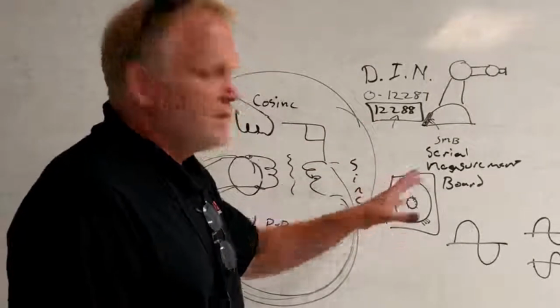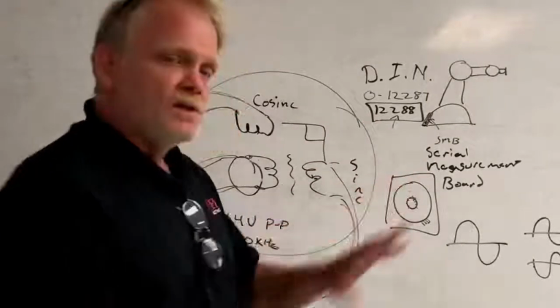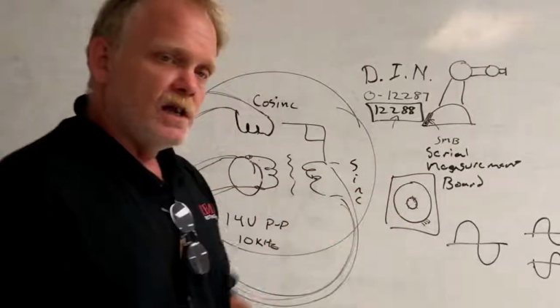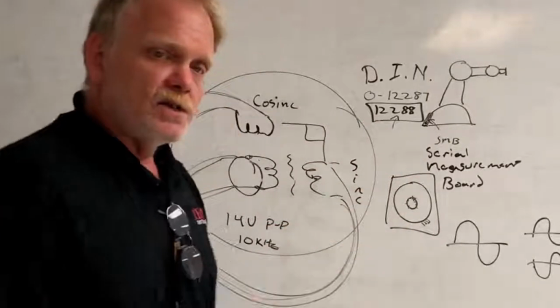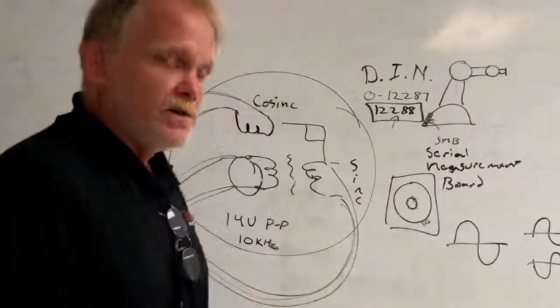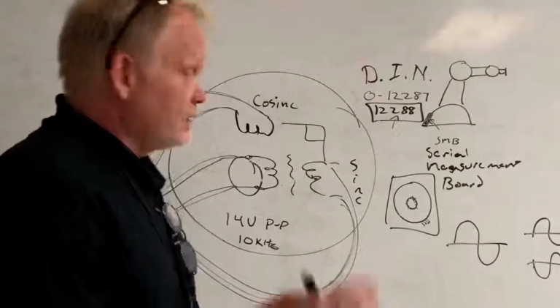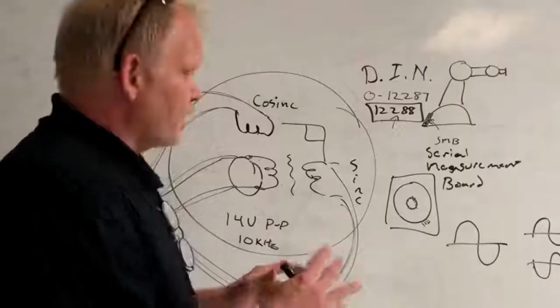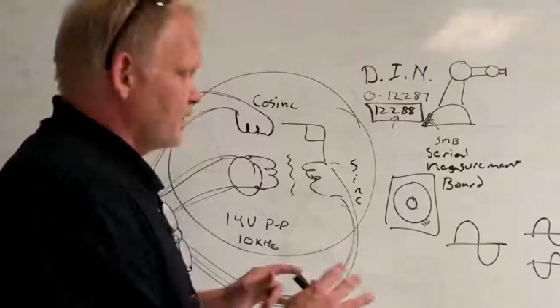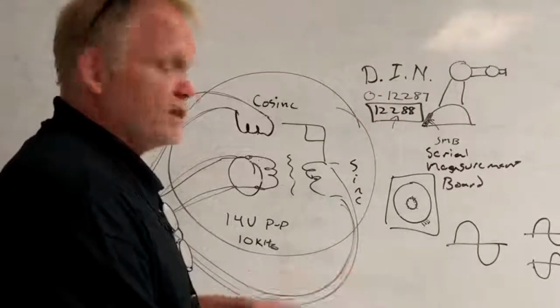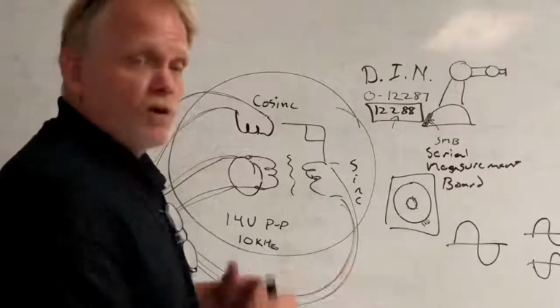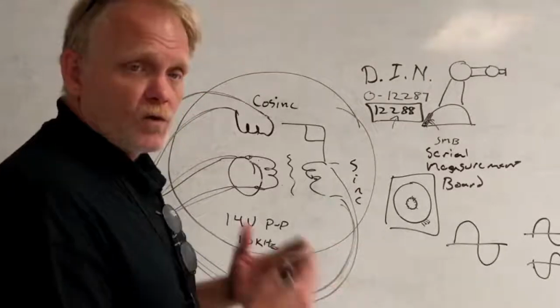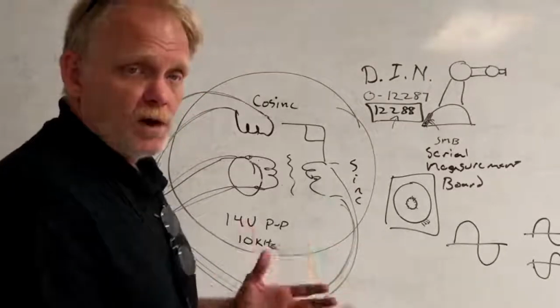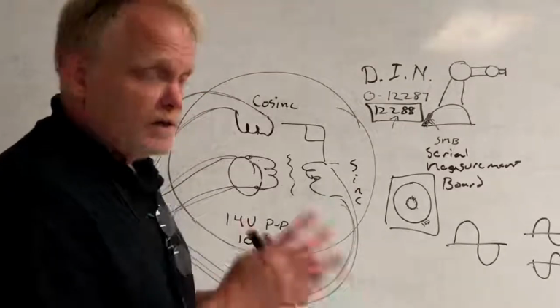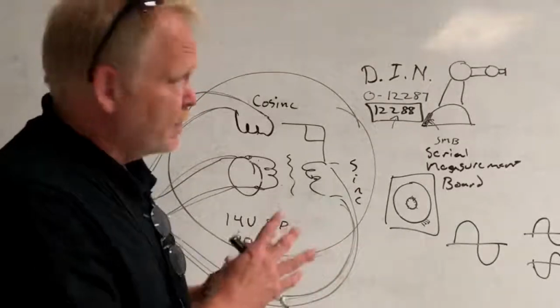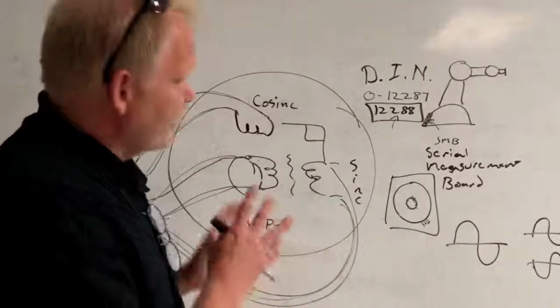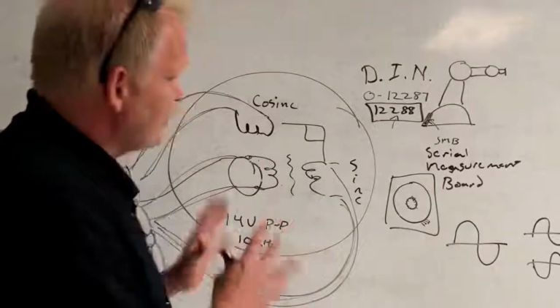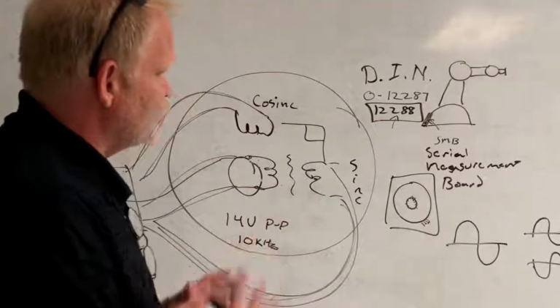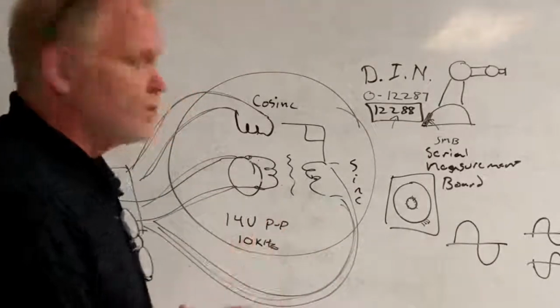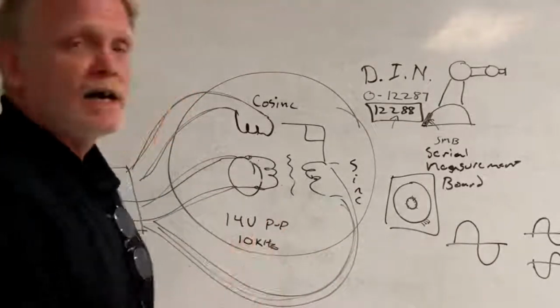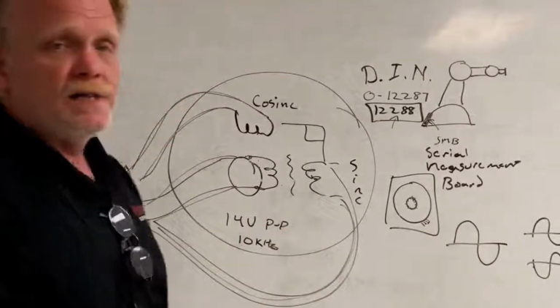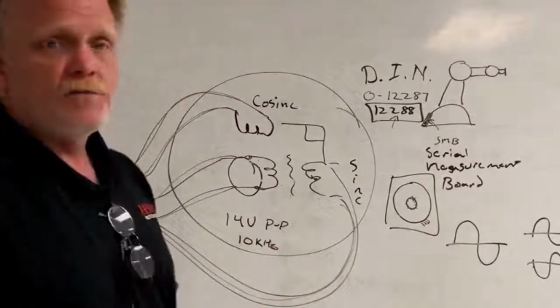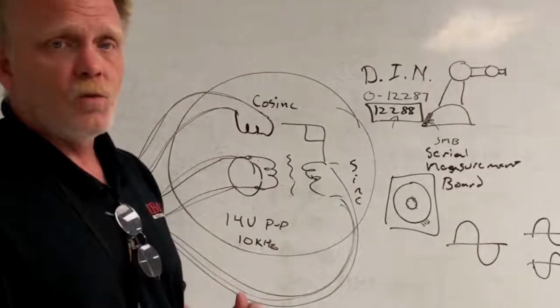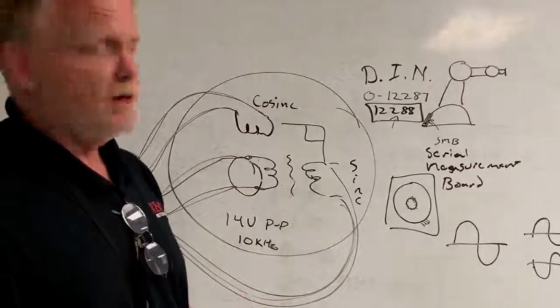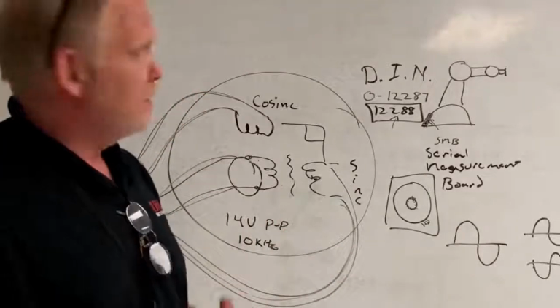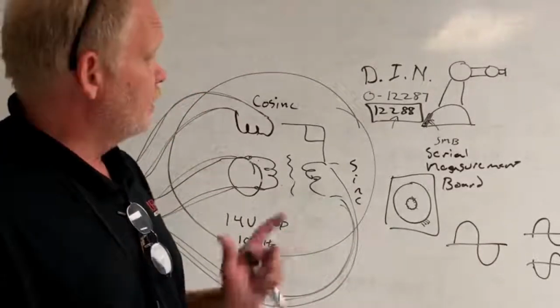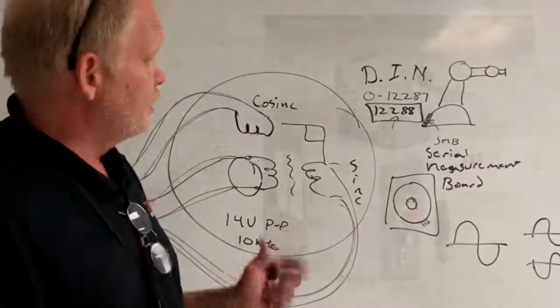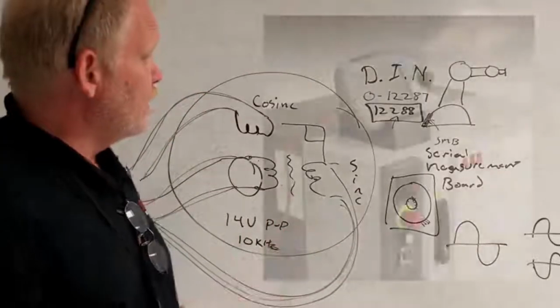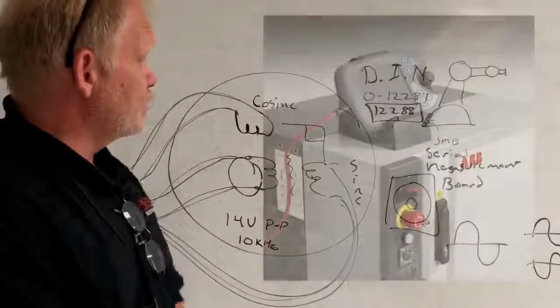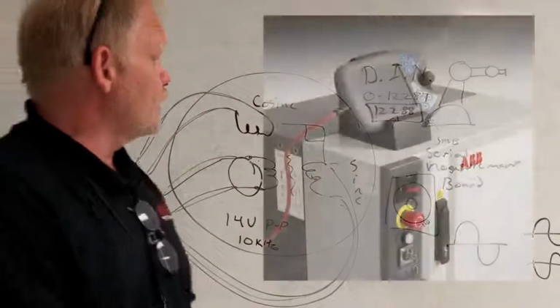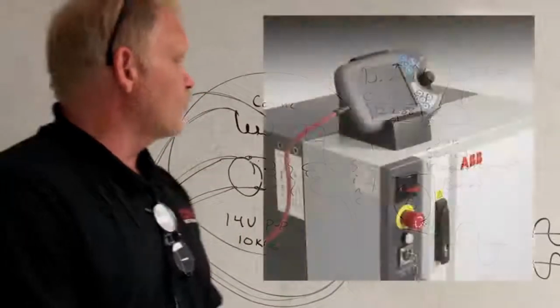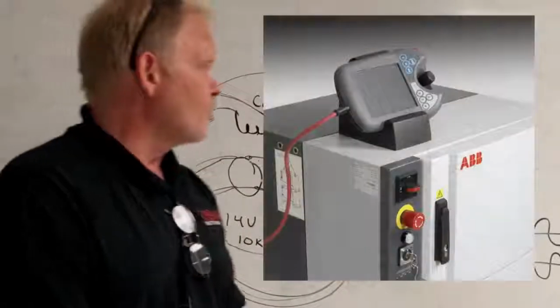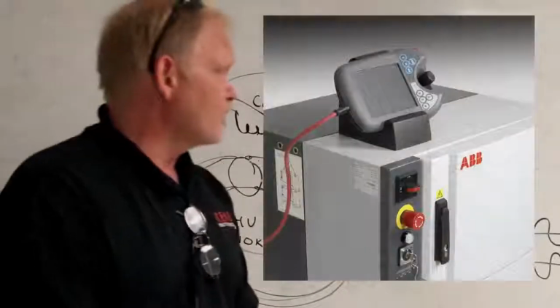Now let's look at the overall process, now that we have a general idea of the way a resolver works.